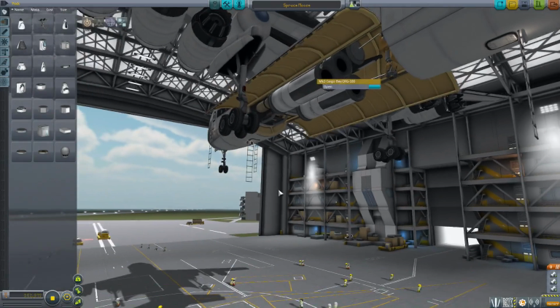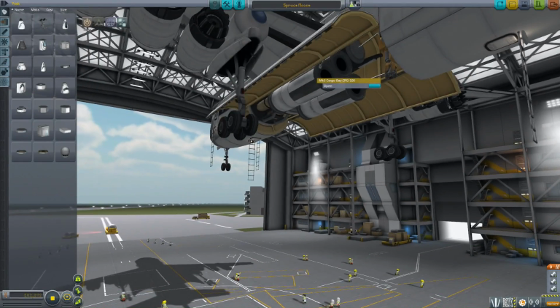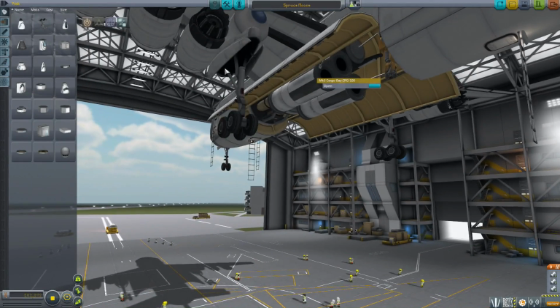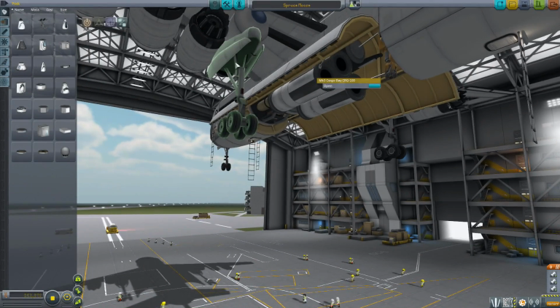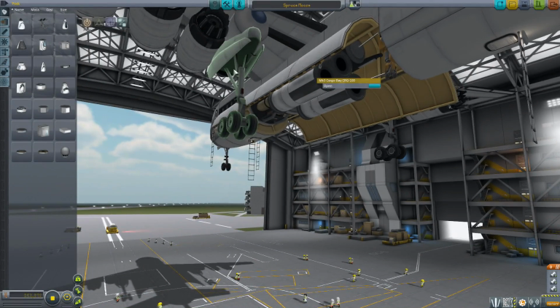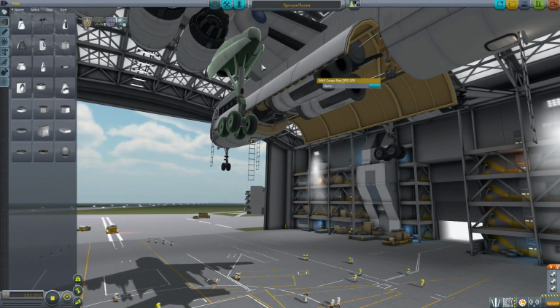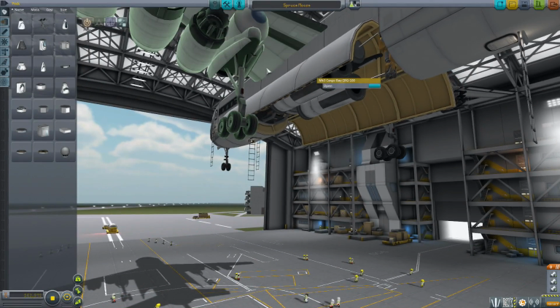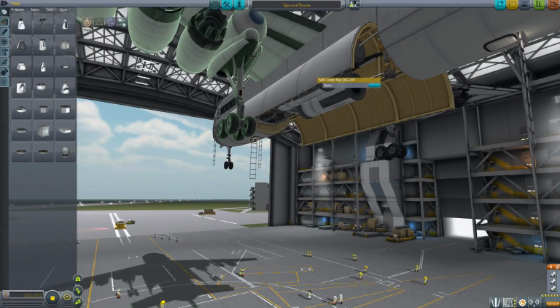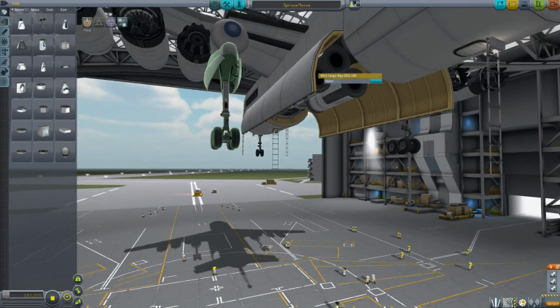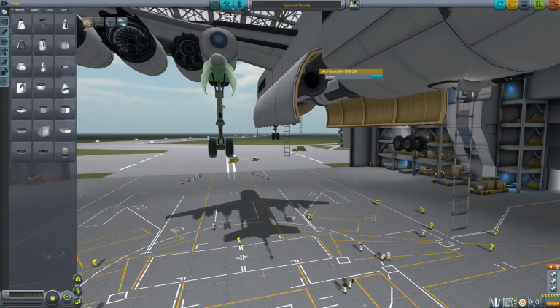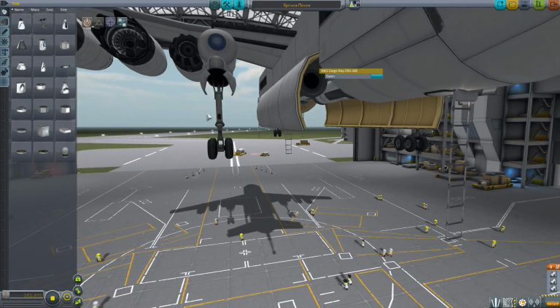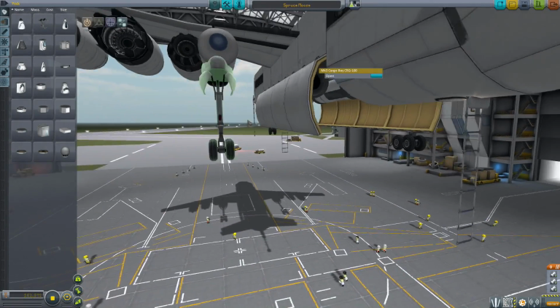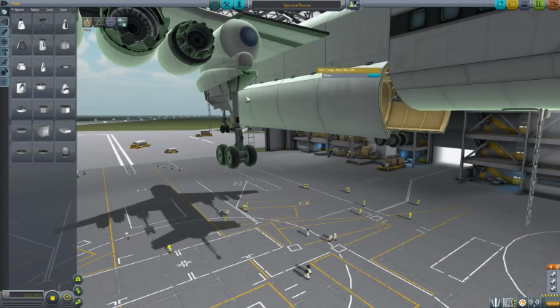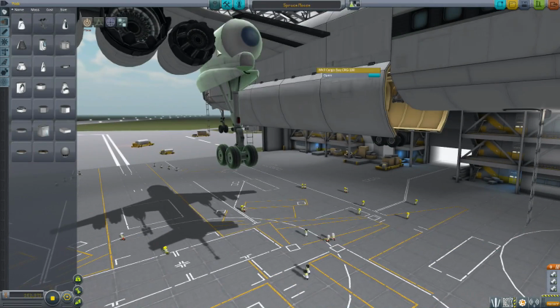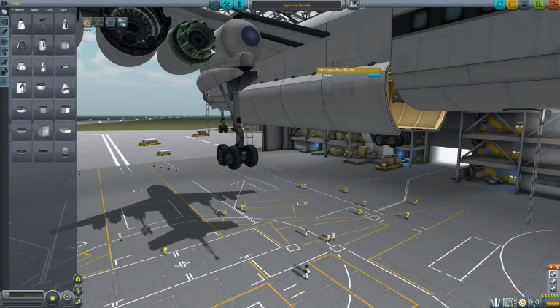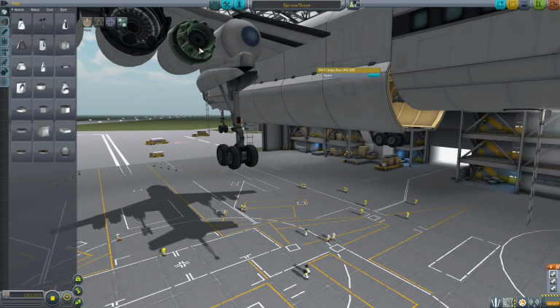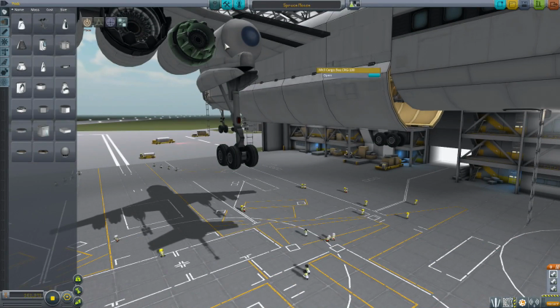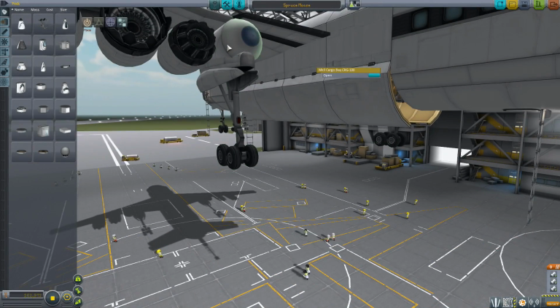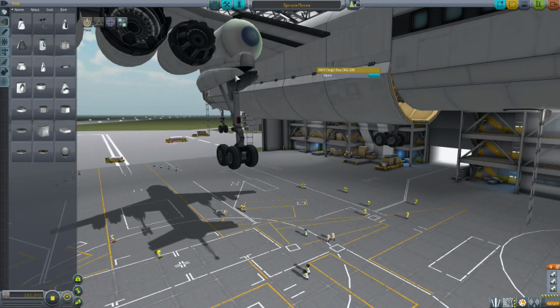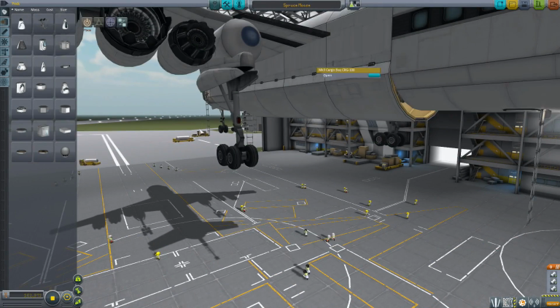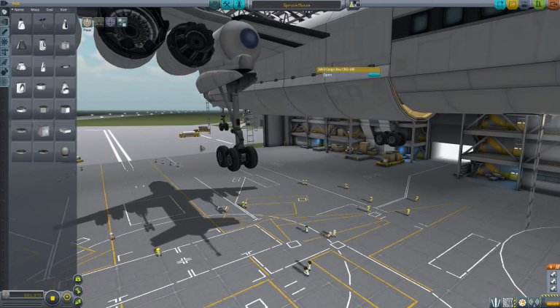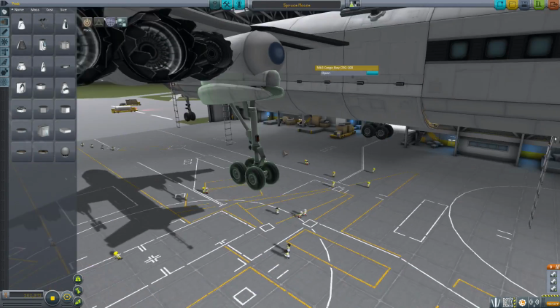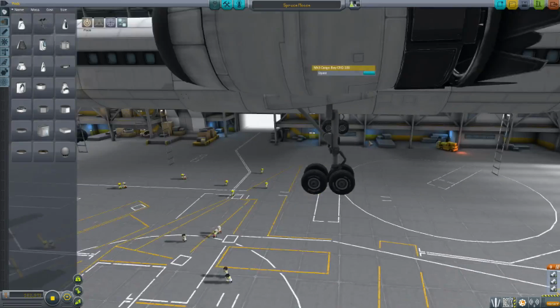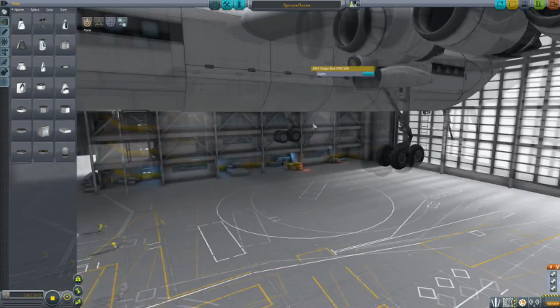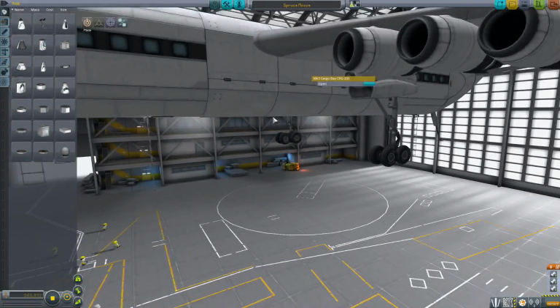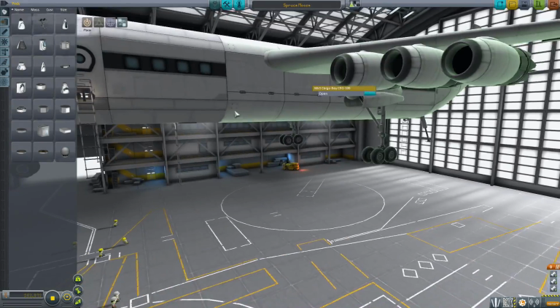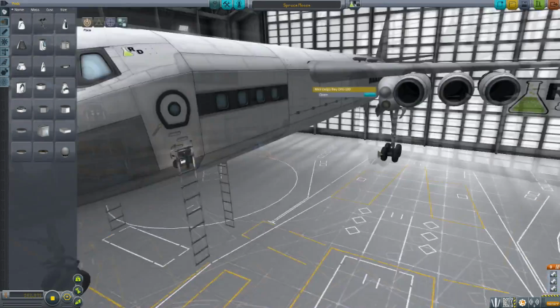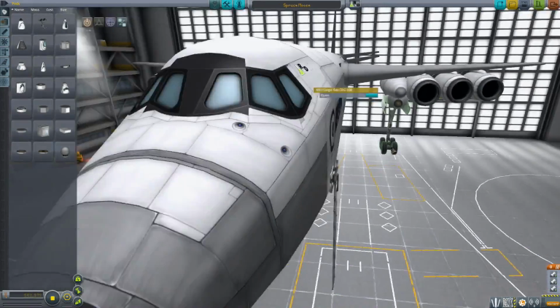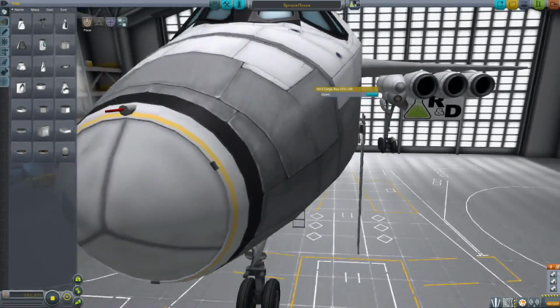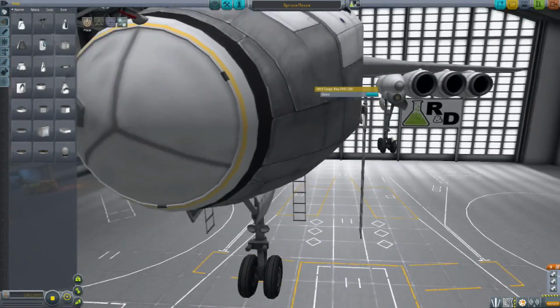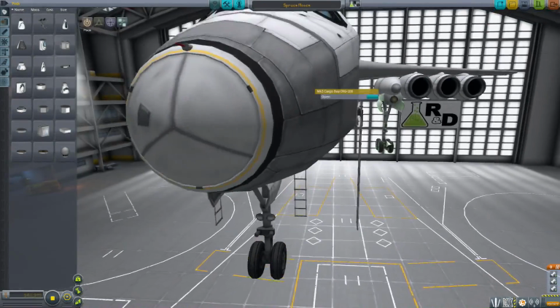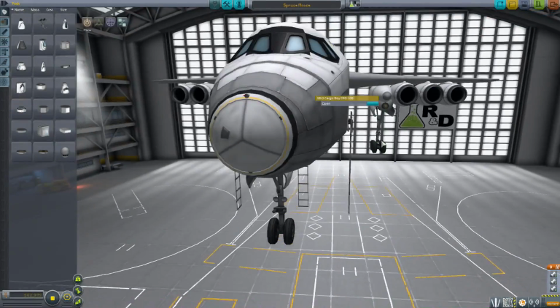I don't like that it clips into the landing gear, and then the engine is clipped into that slightly. I always get annoyed by those.